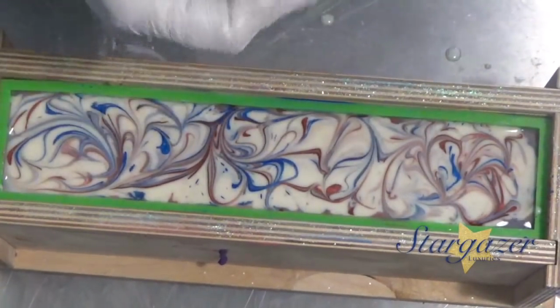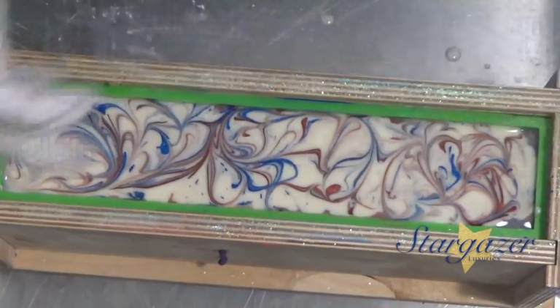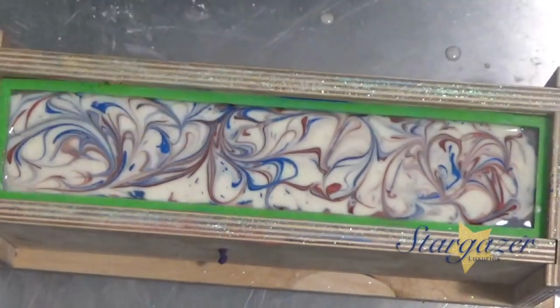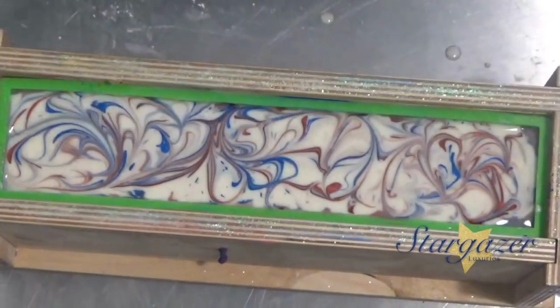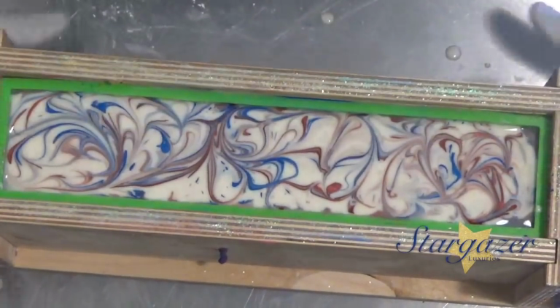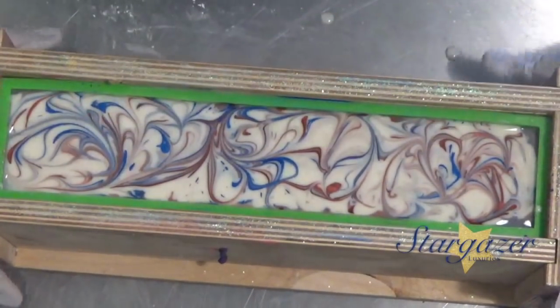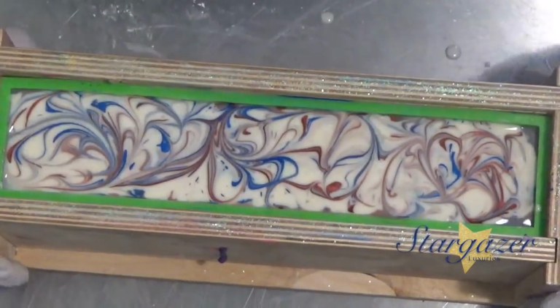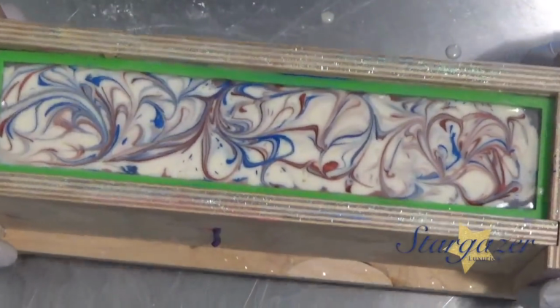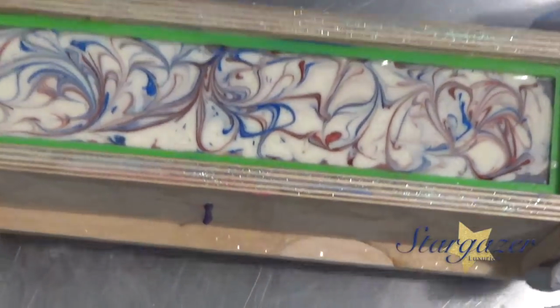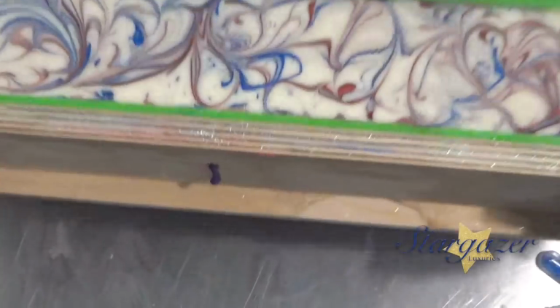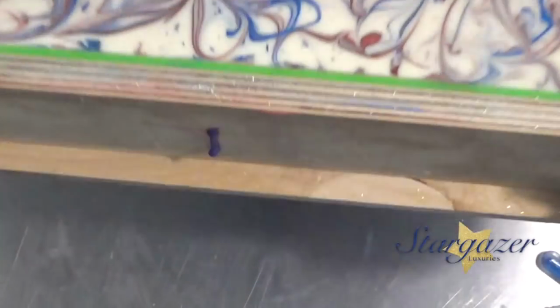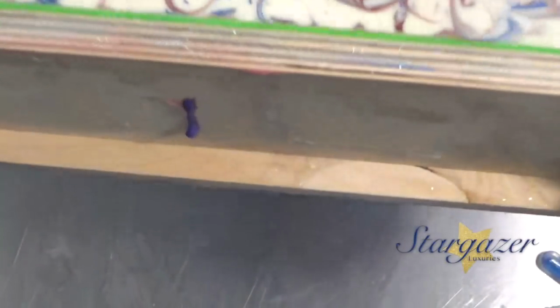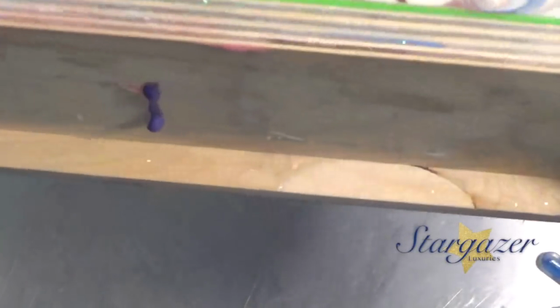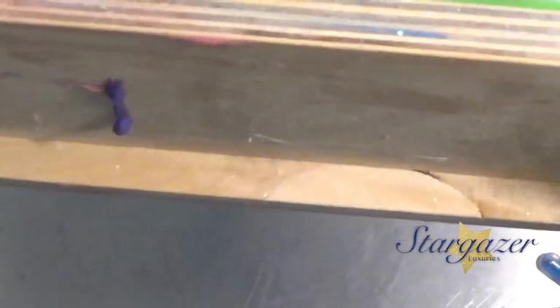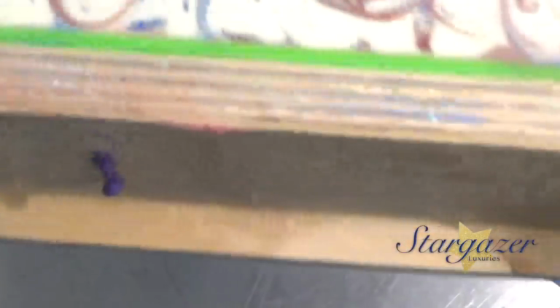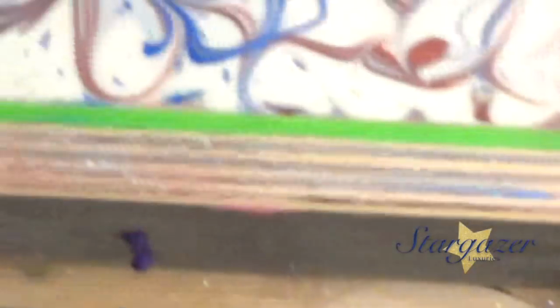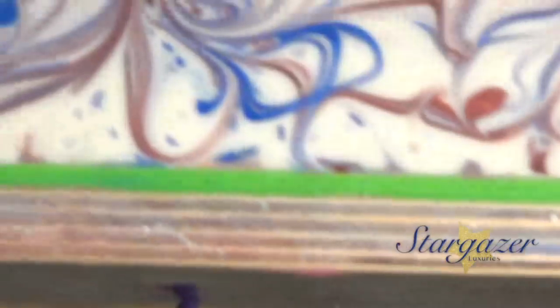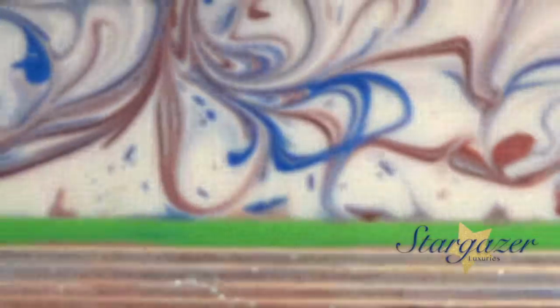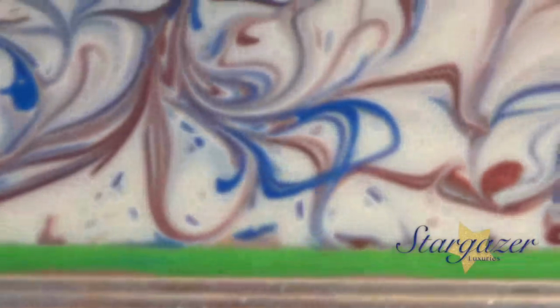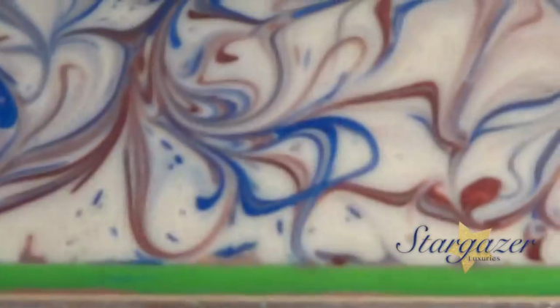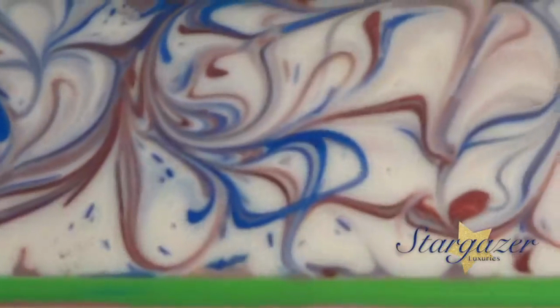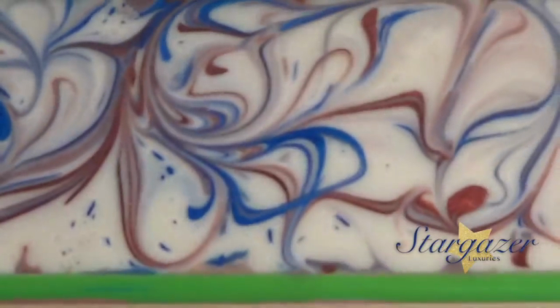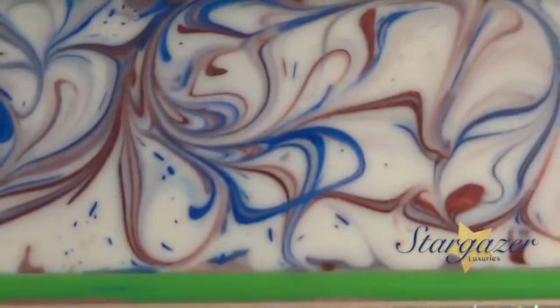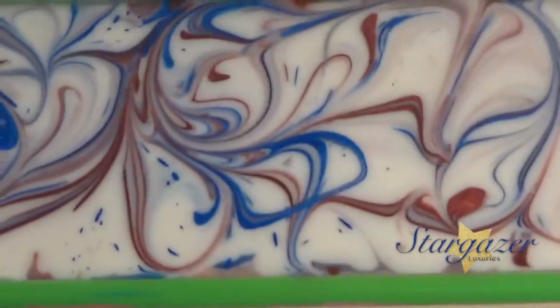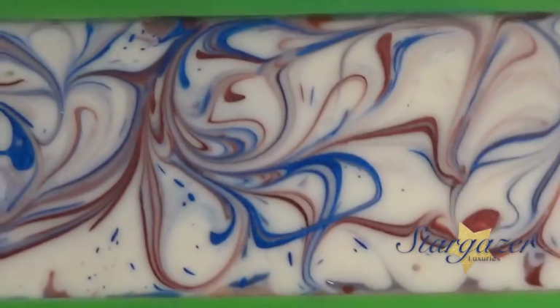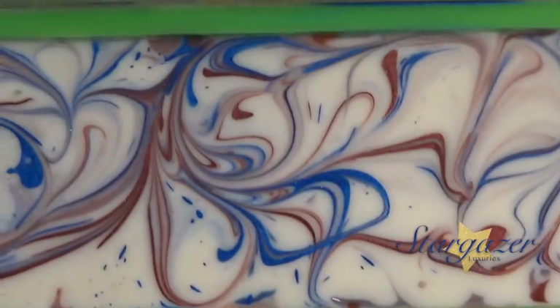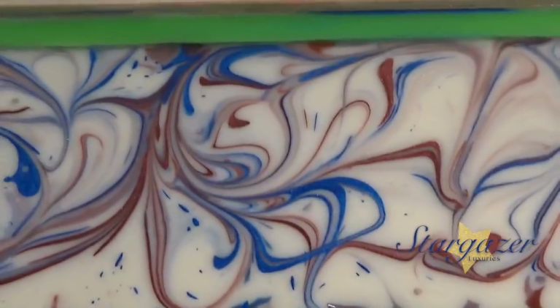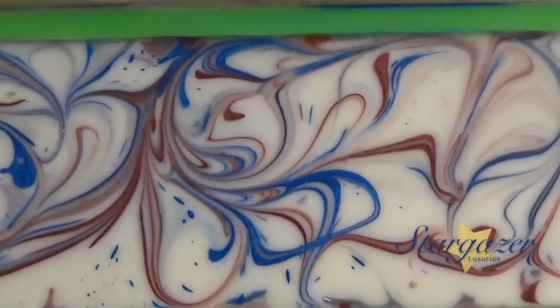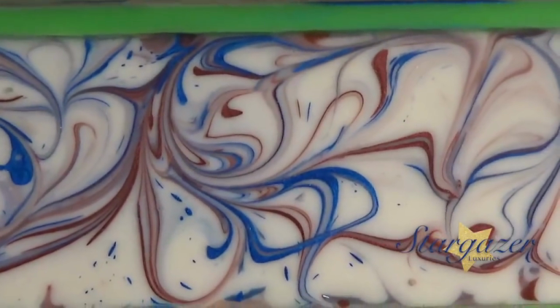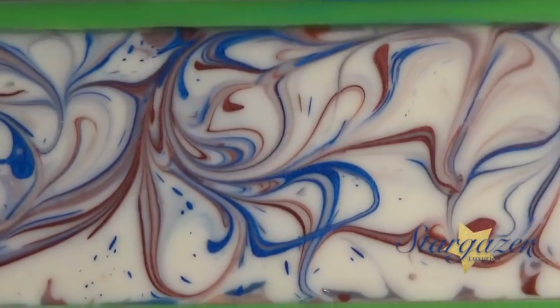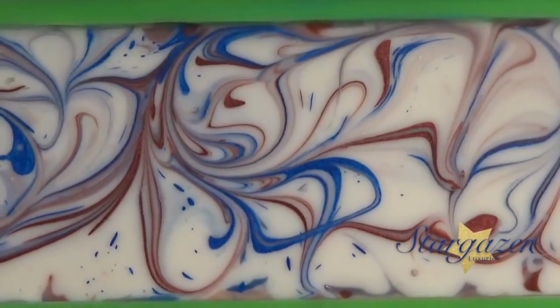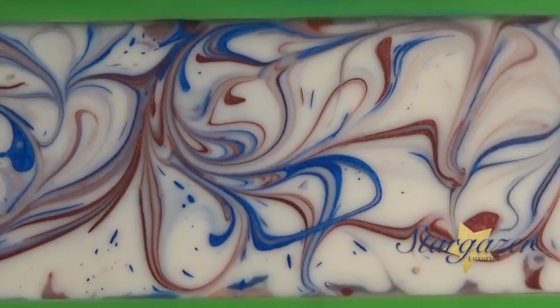Give it a swirl. So here is Barbershop. Don't go anywhere — I'll have the cutting on the back half of this.